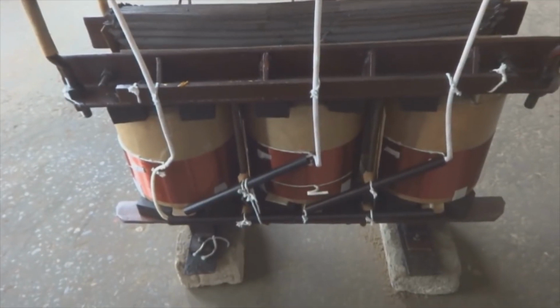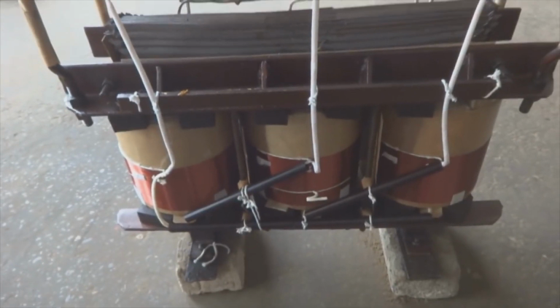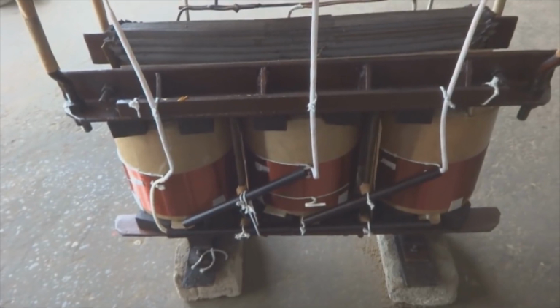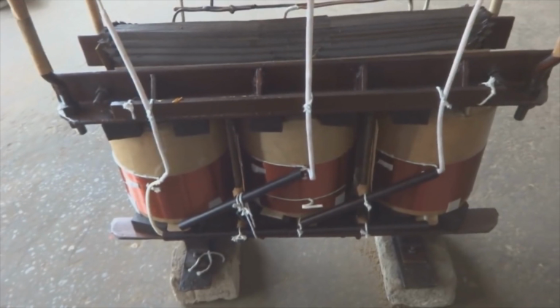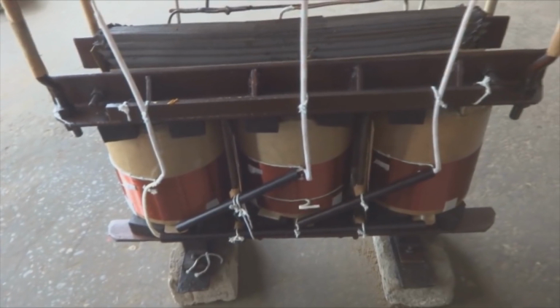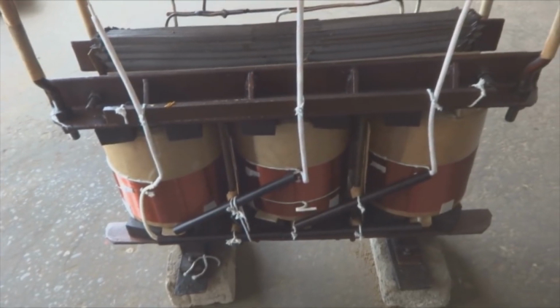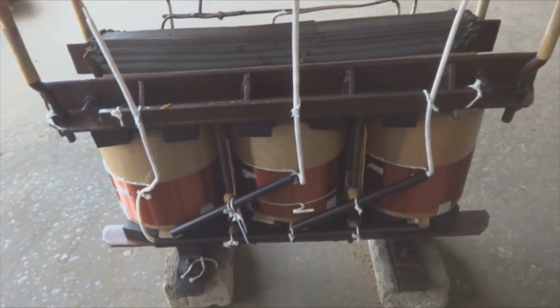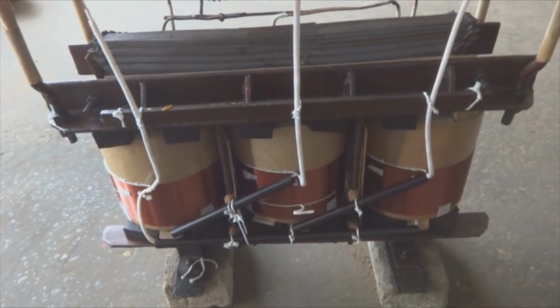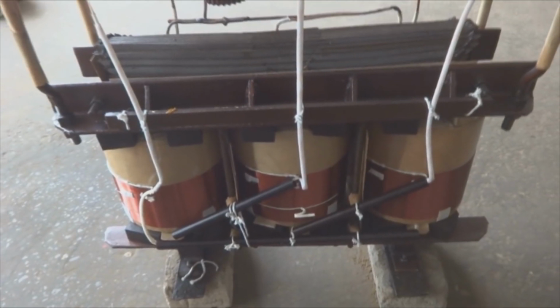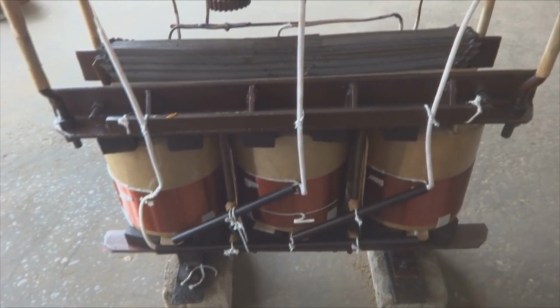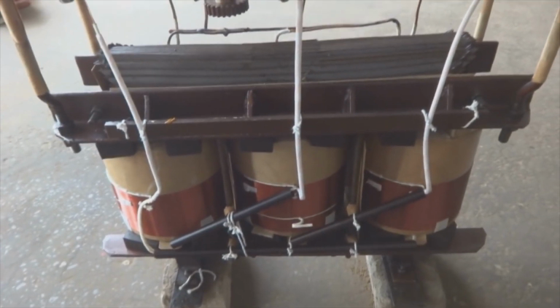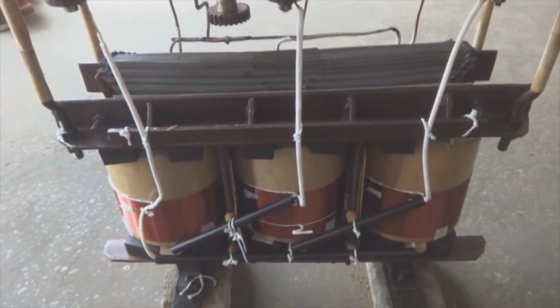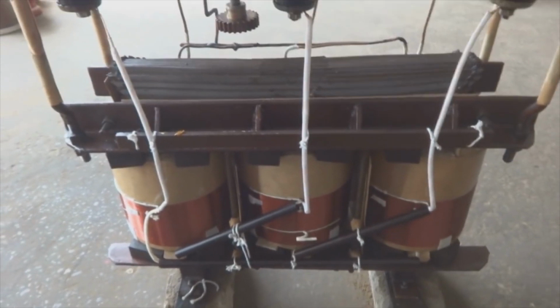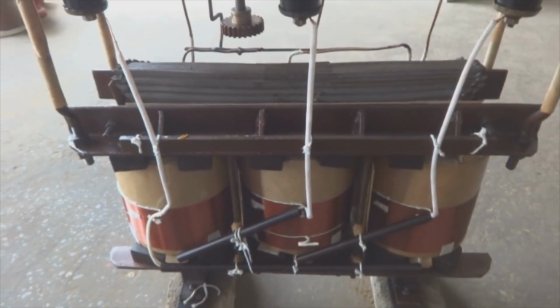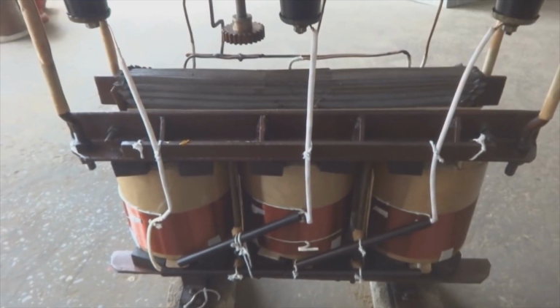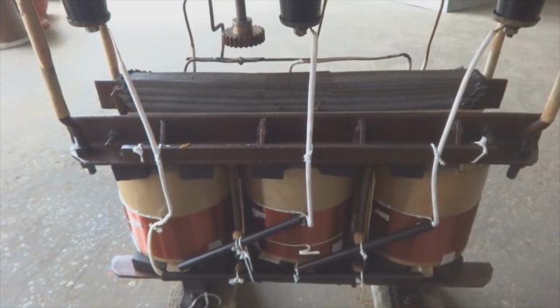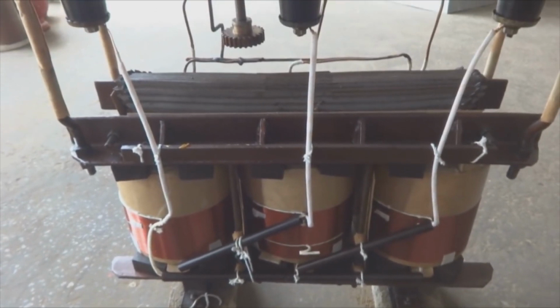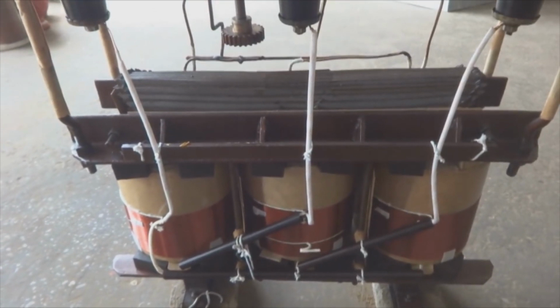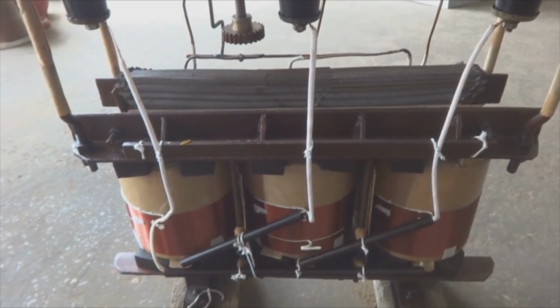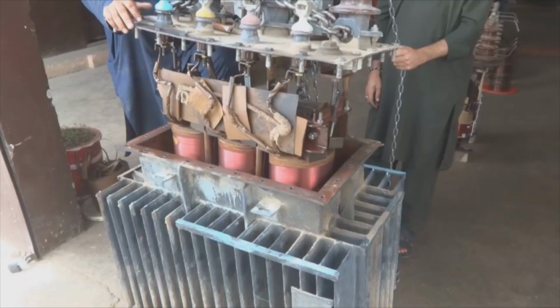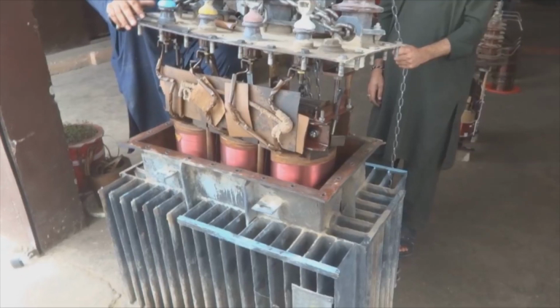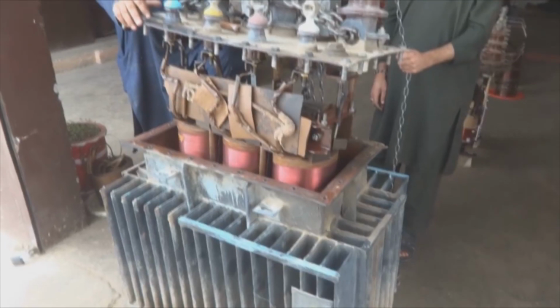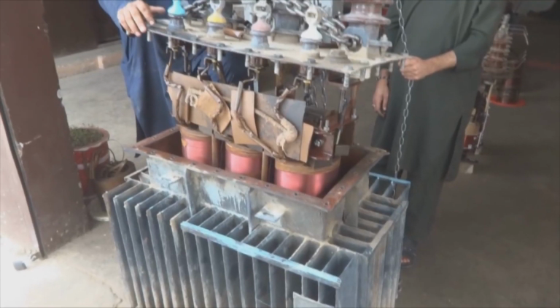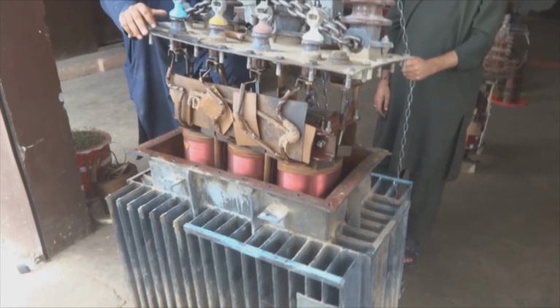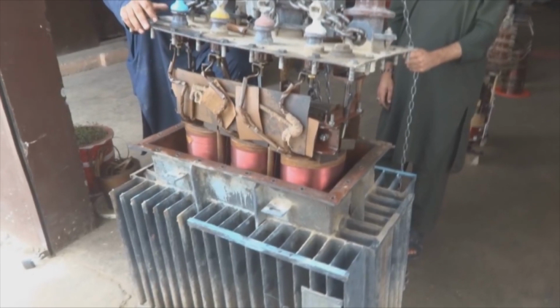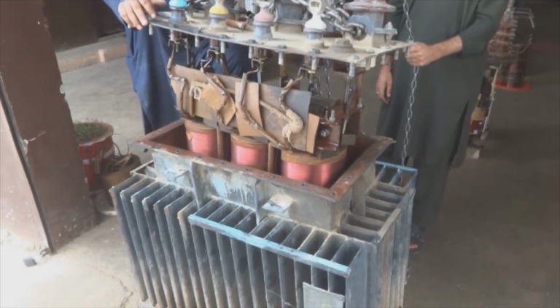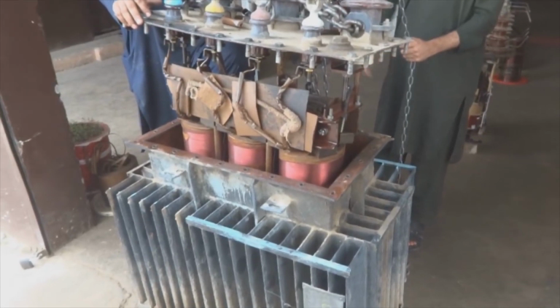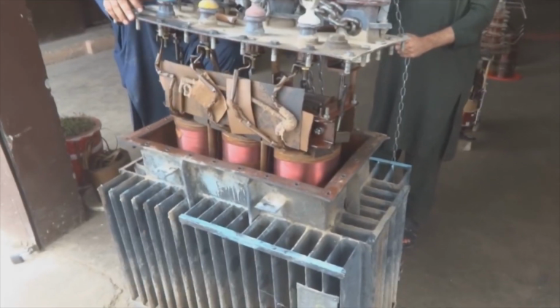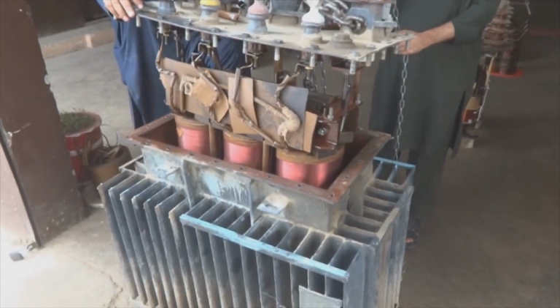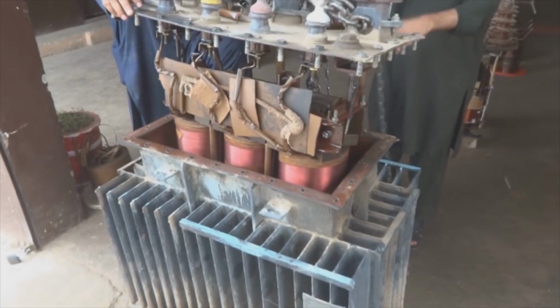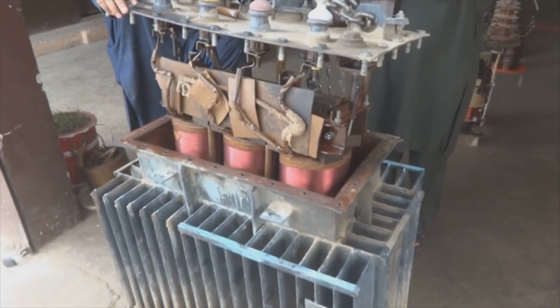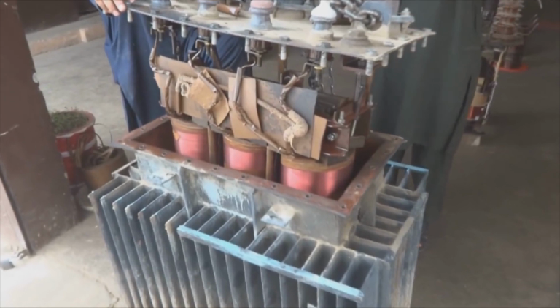There are three phase inputs and no neutral on this side because it is delta connected. Now the transformer is going to be fixed in the tank.